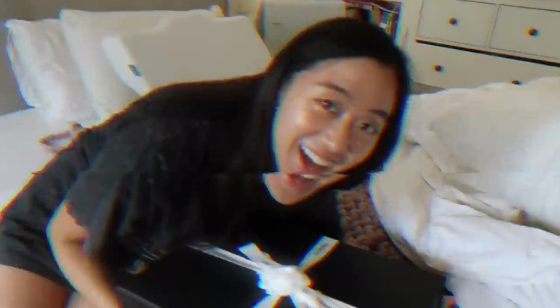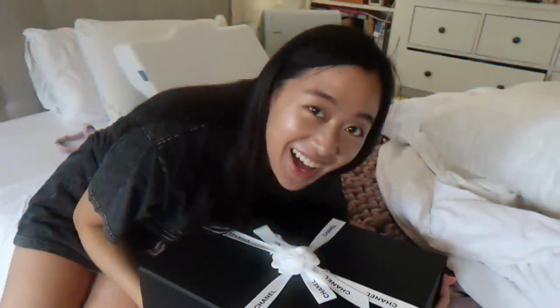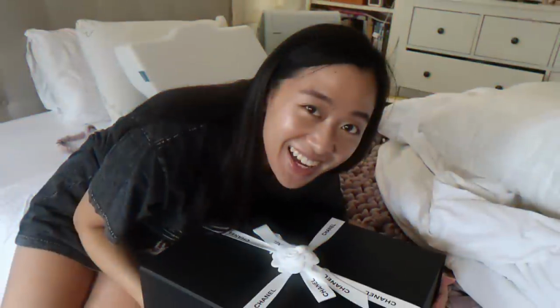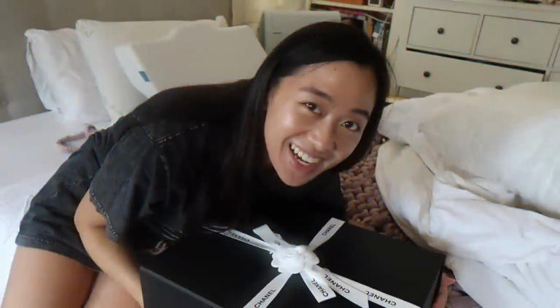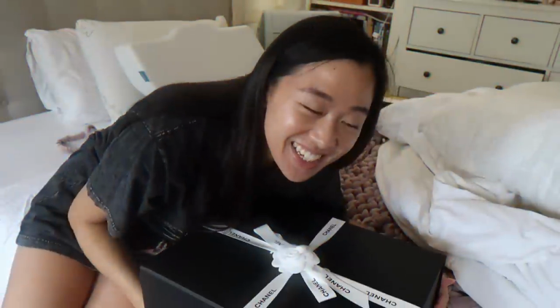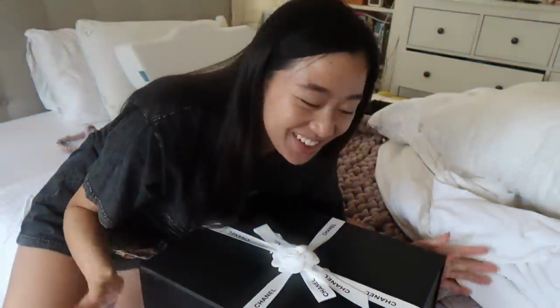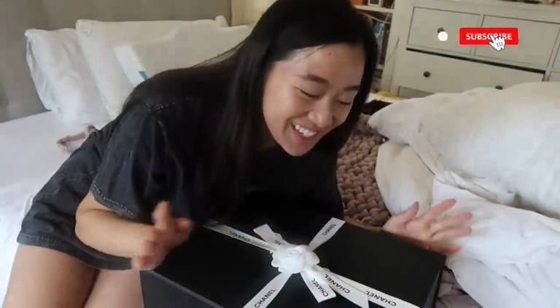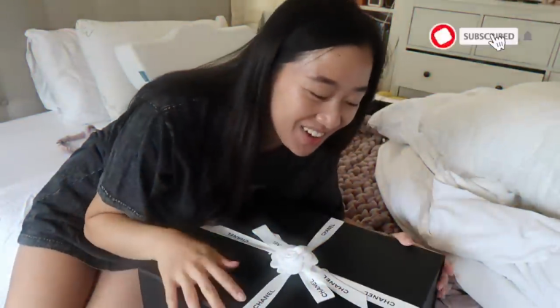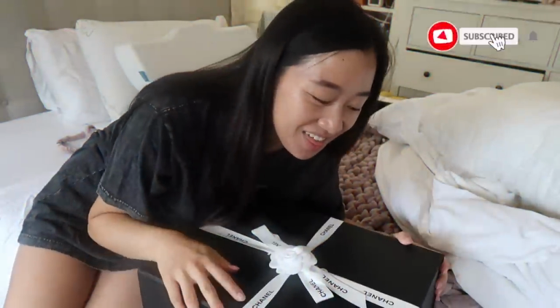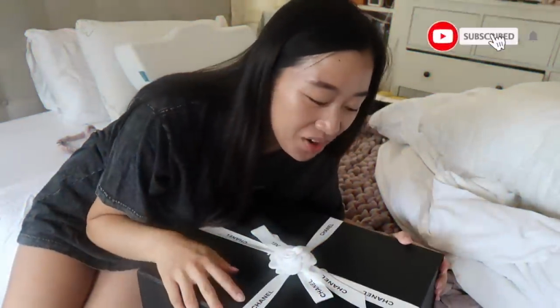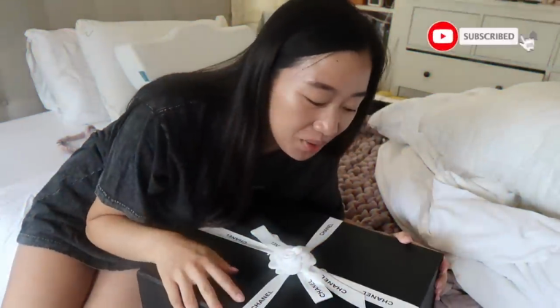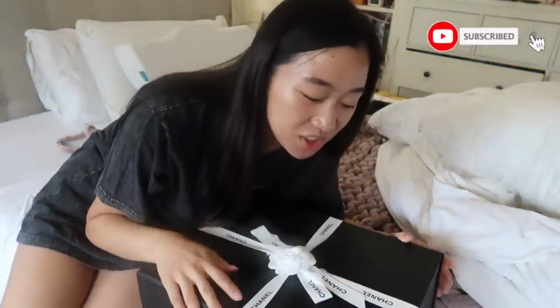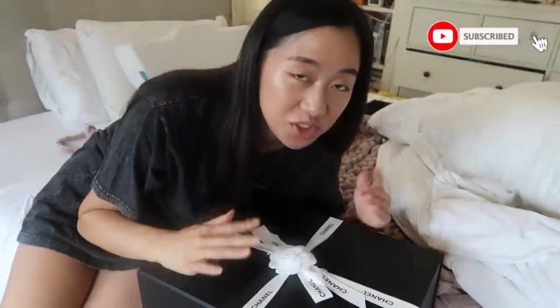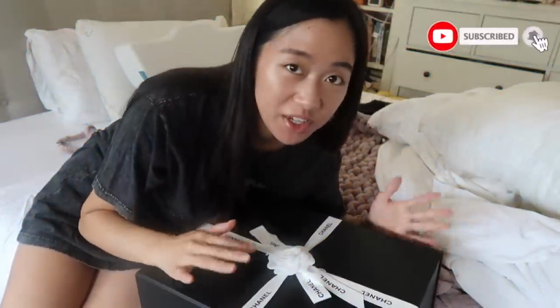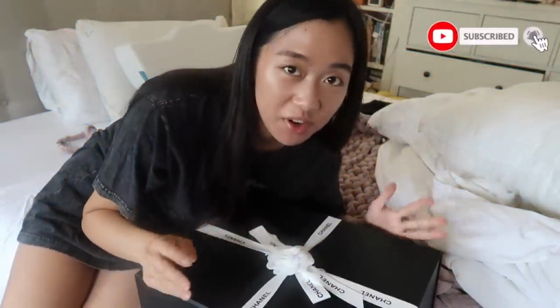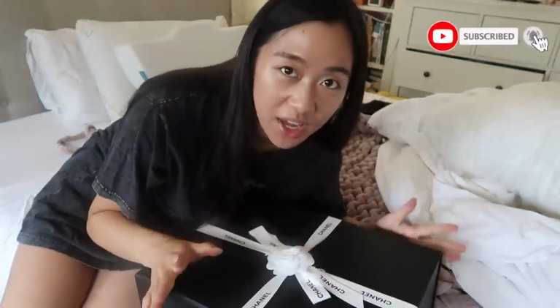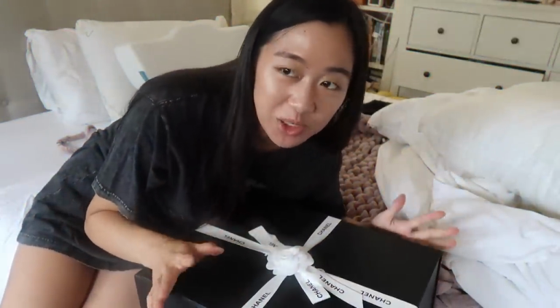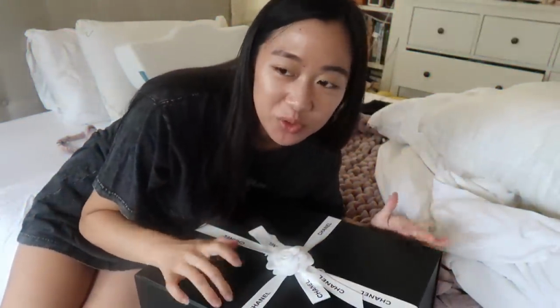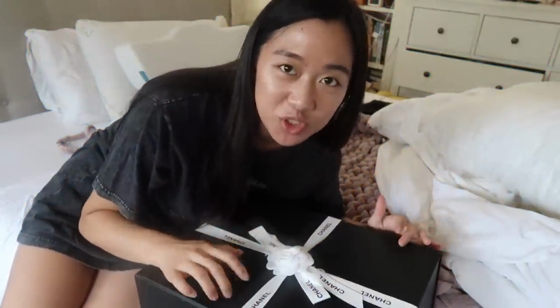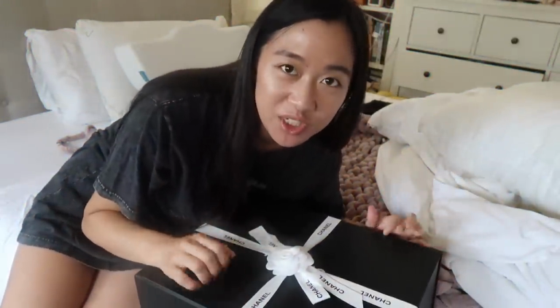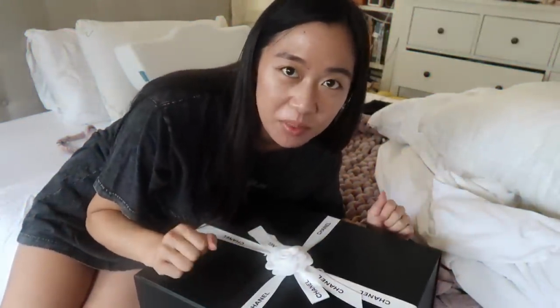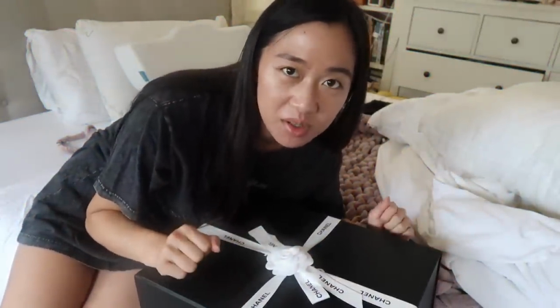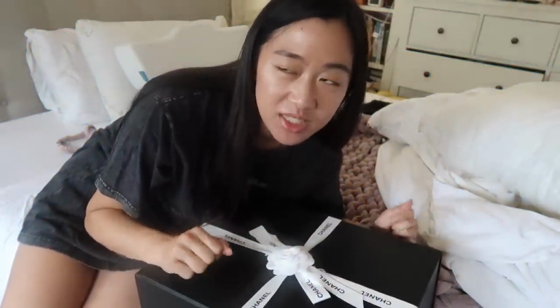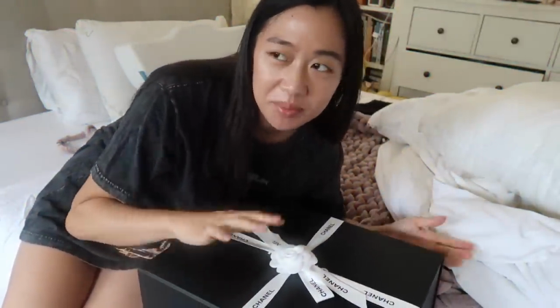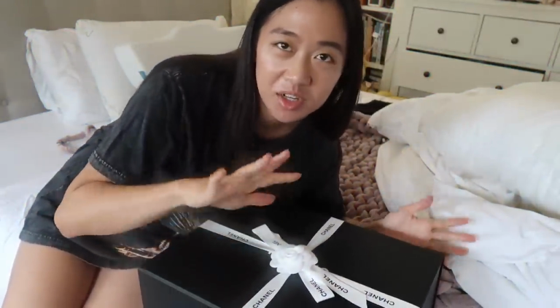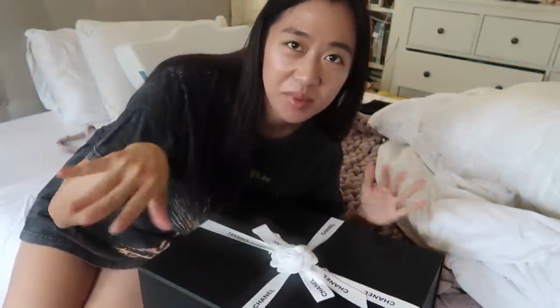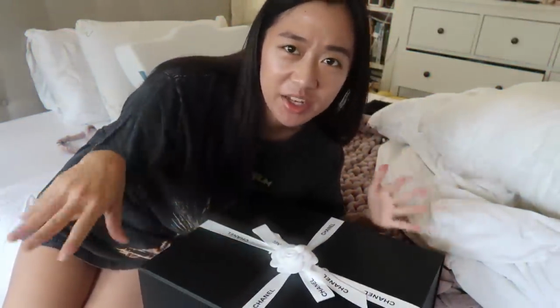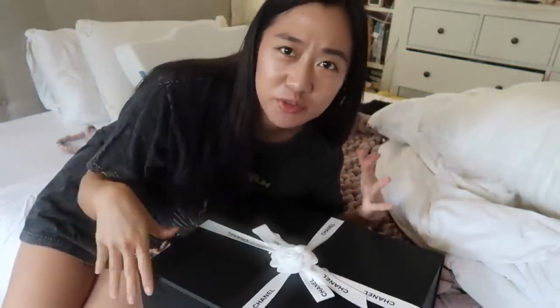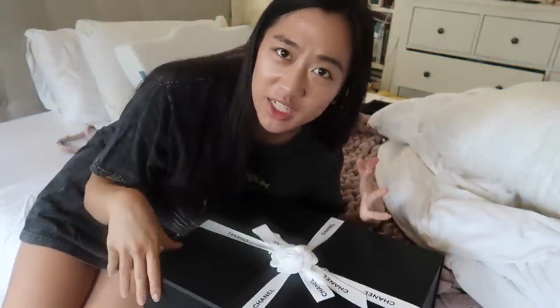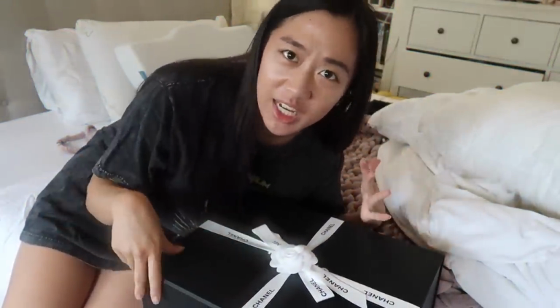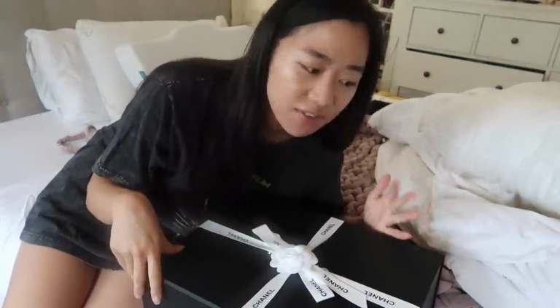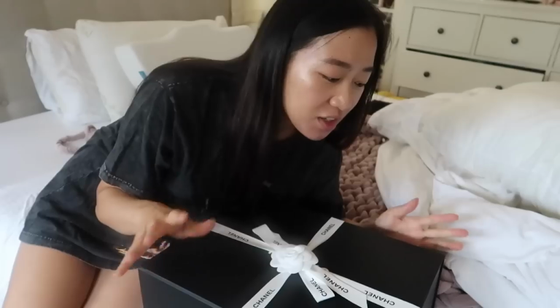Hi guys! I thought I would just do a very casual version of unboxing — I'm not gonna make a full dedicated video.